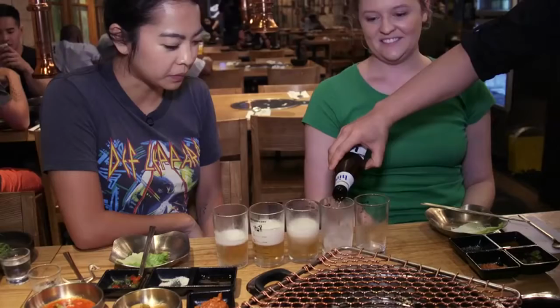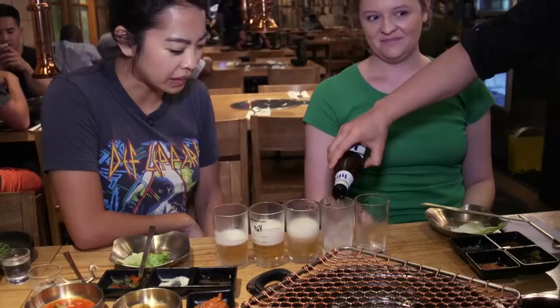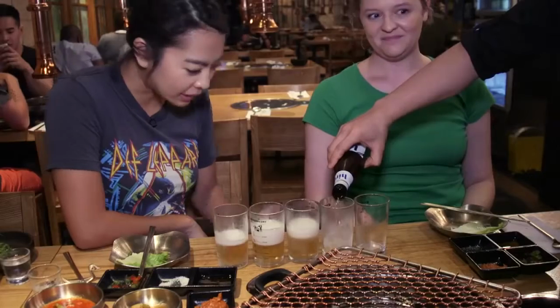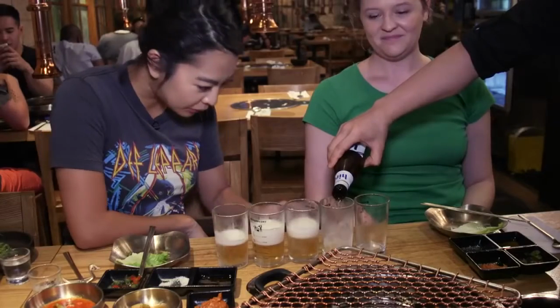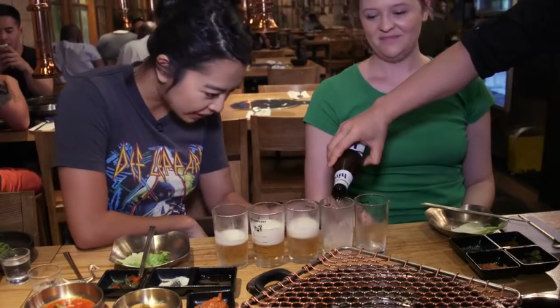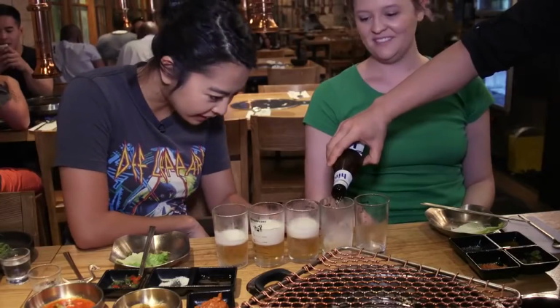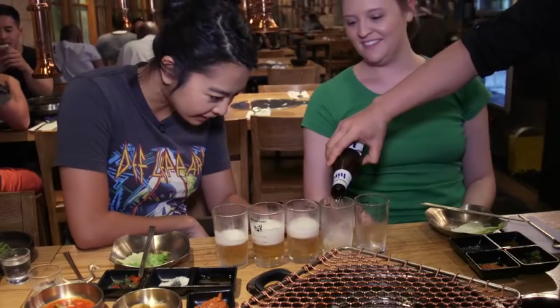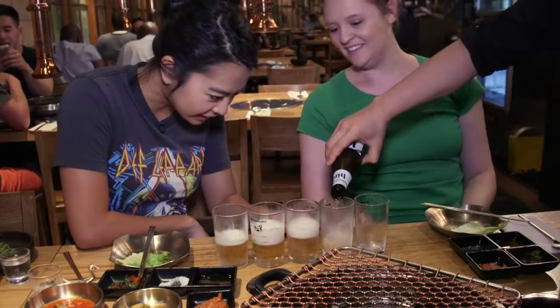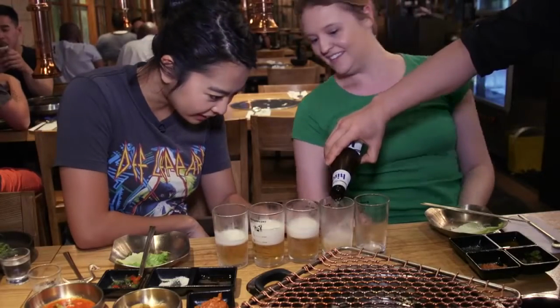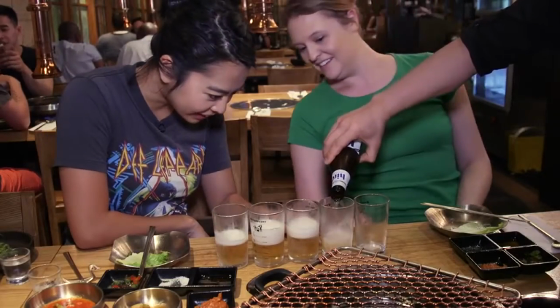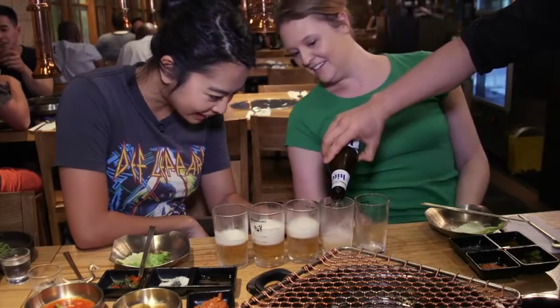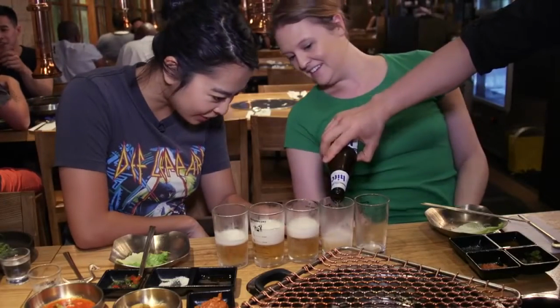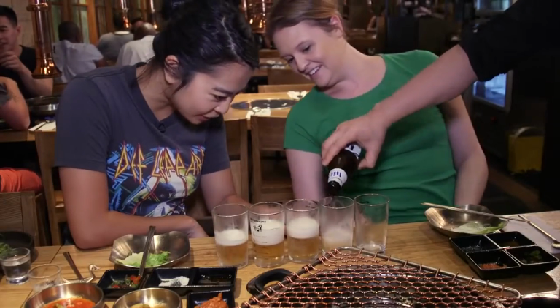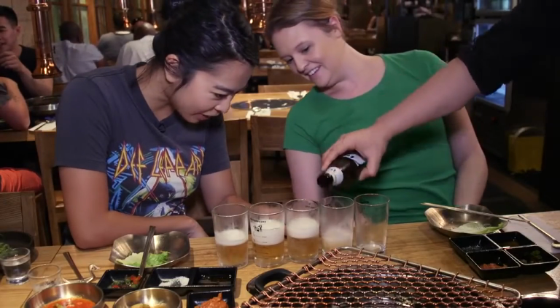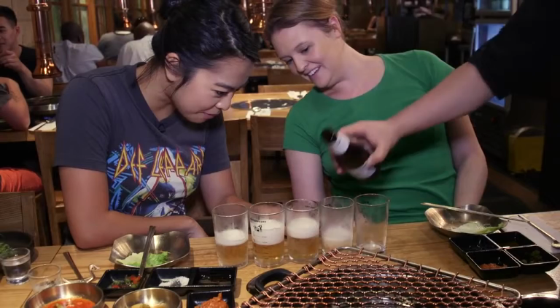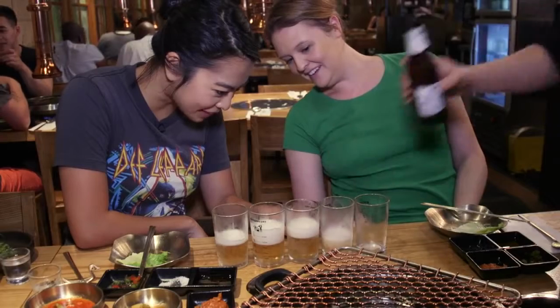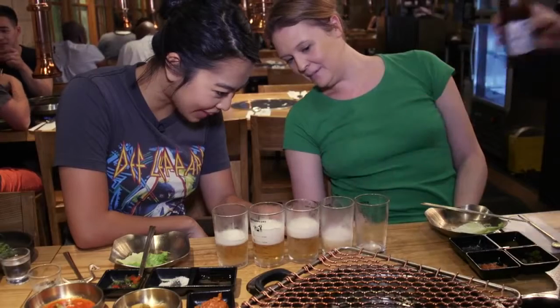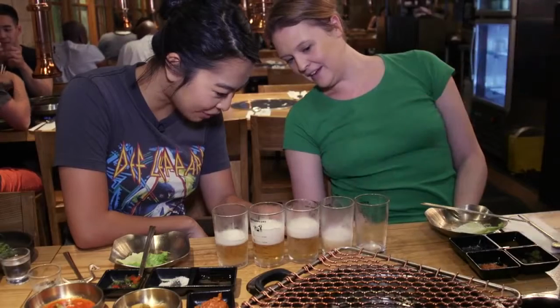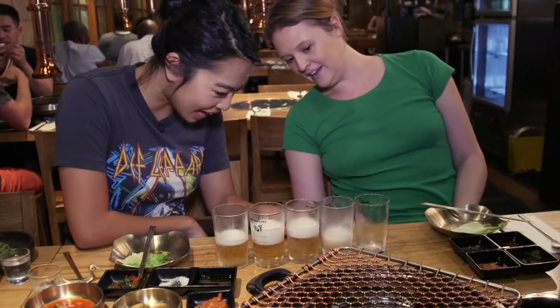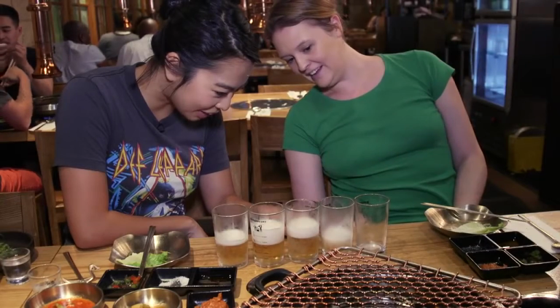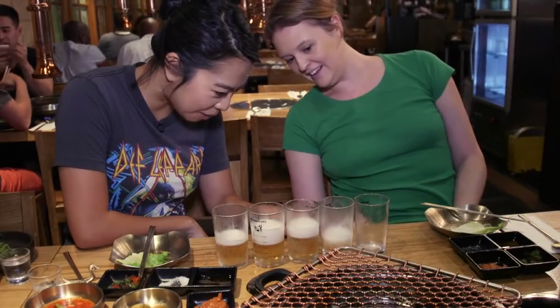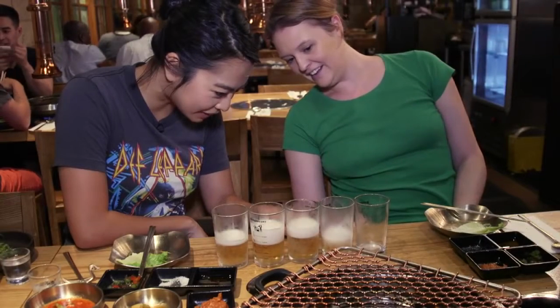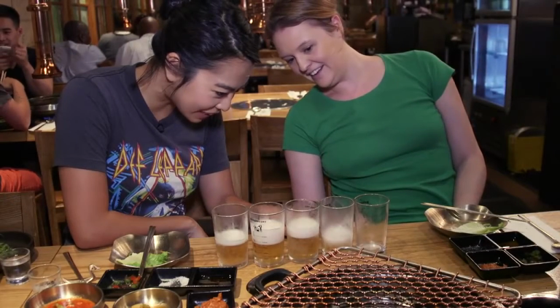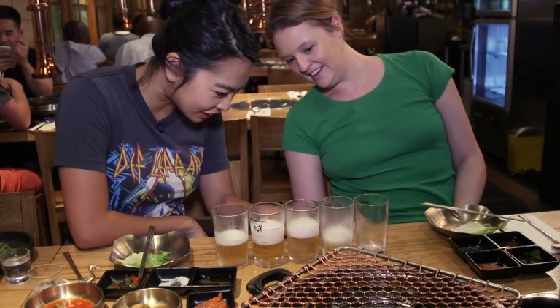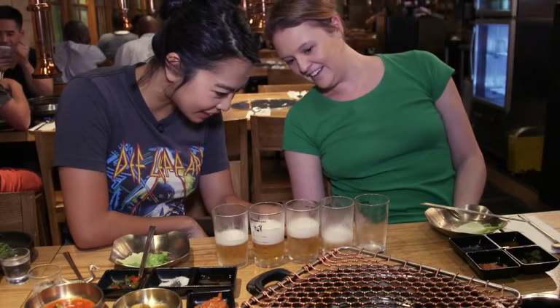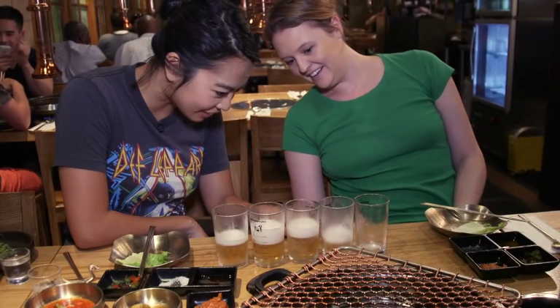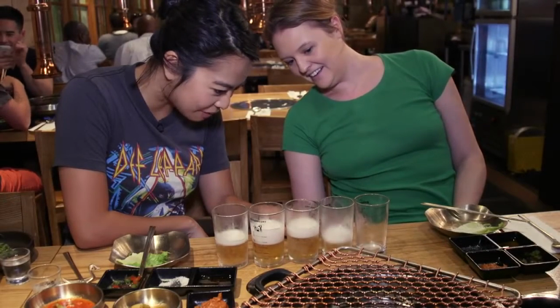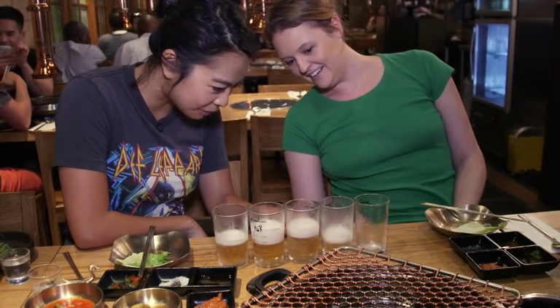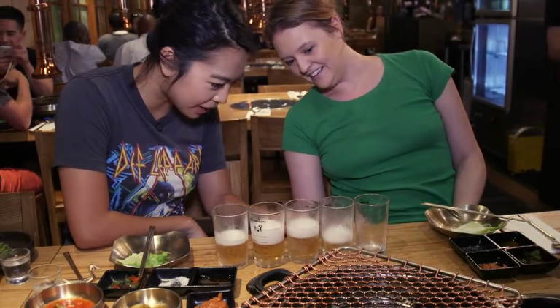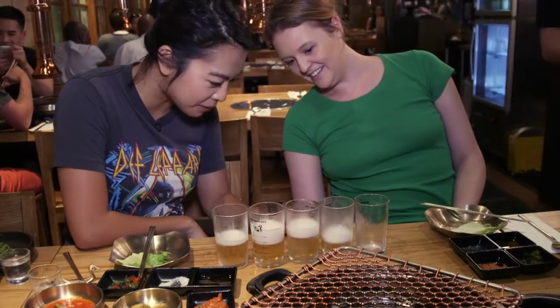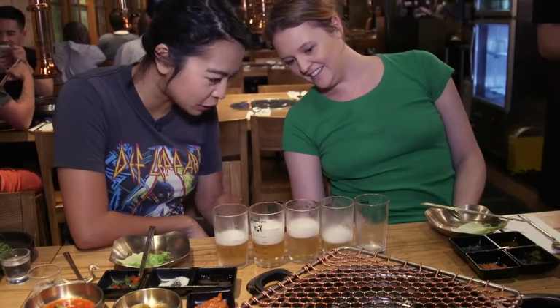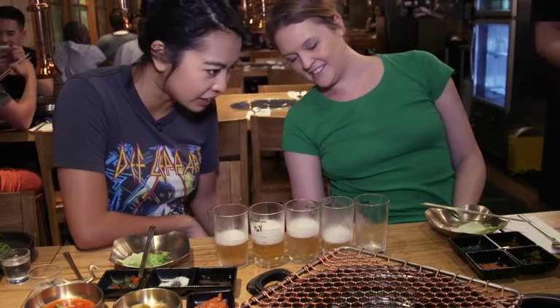This is a cool glass — it shows you what the alcohol percentage is depending on how much you drink.